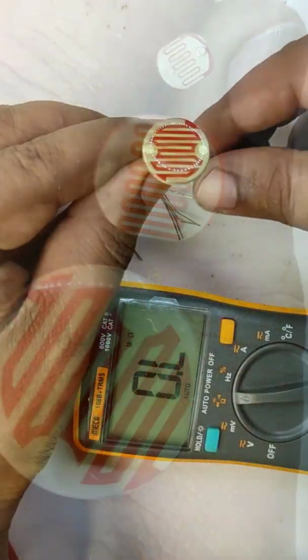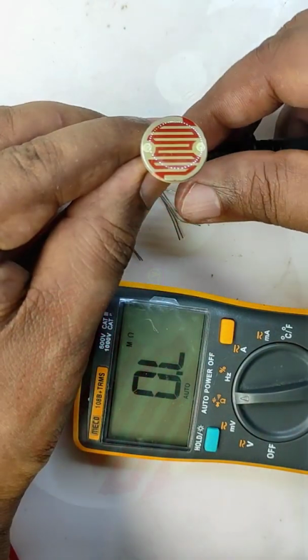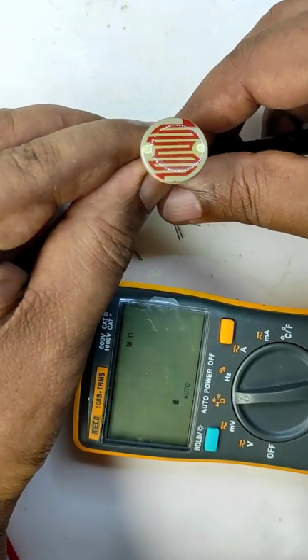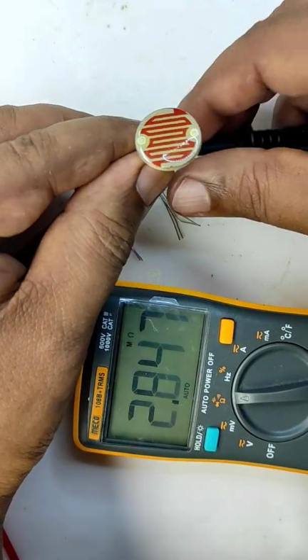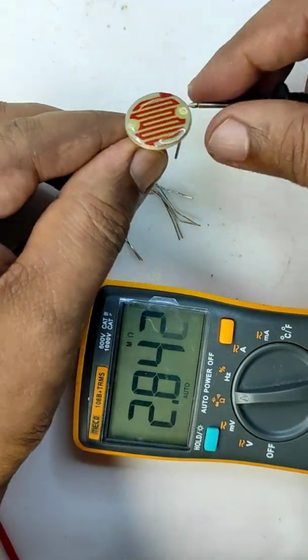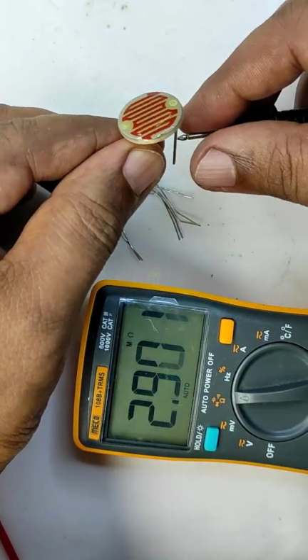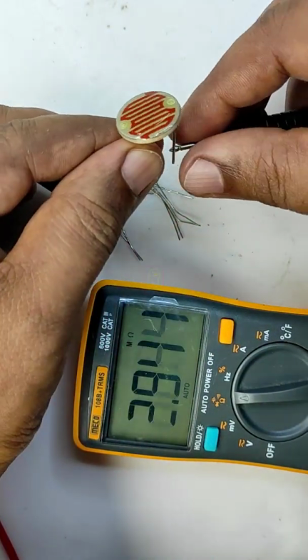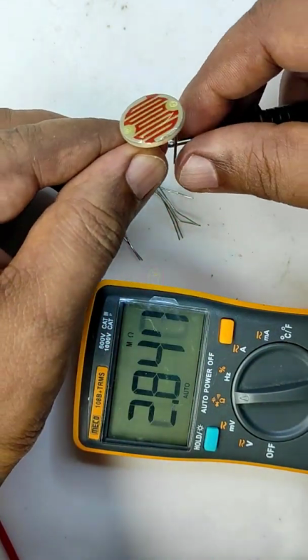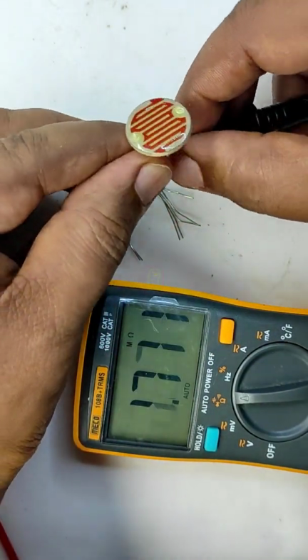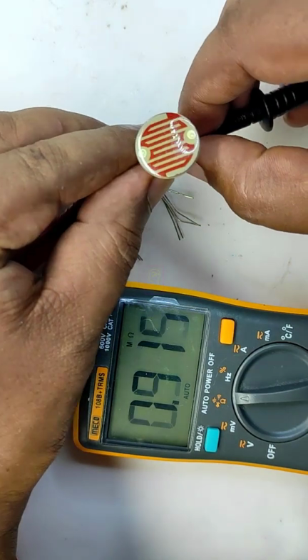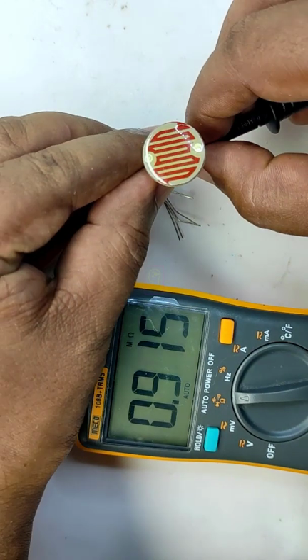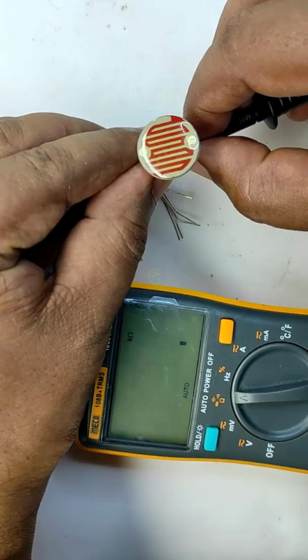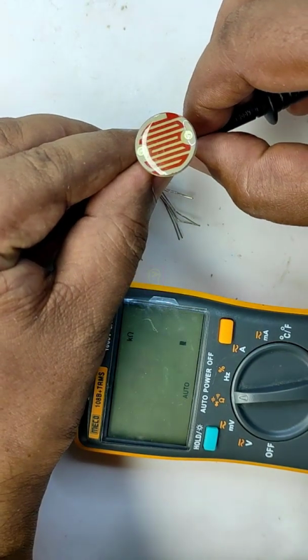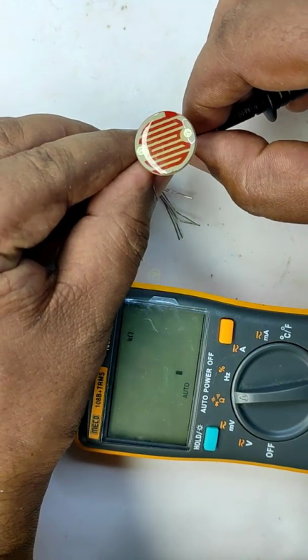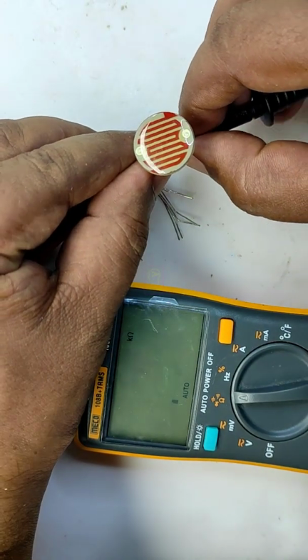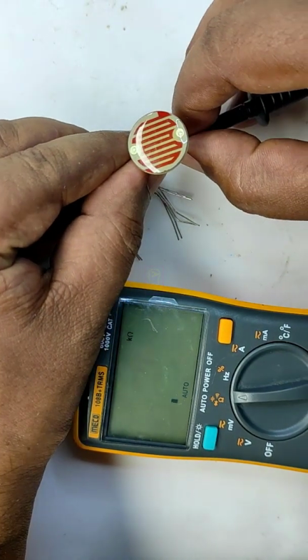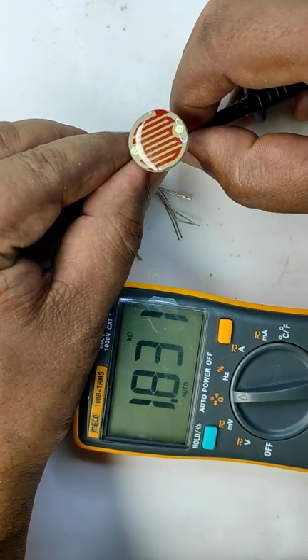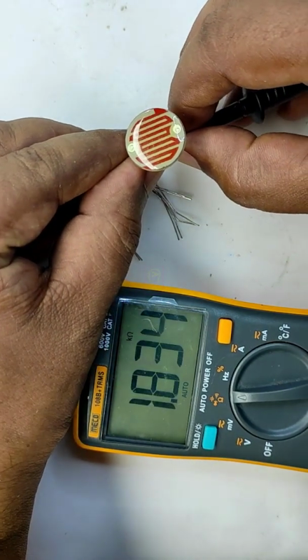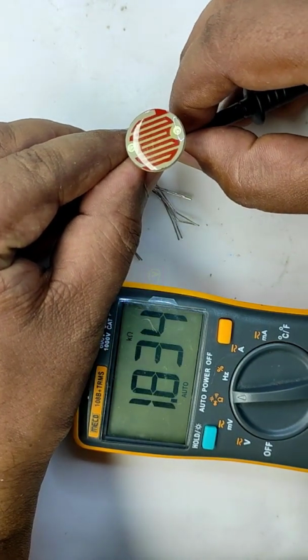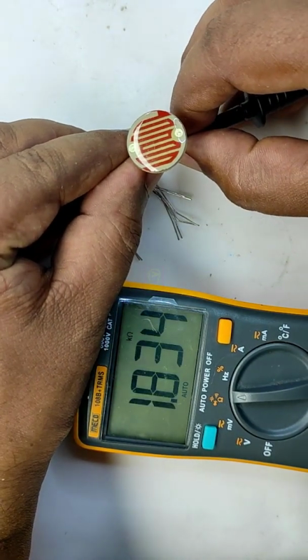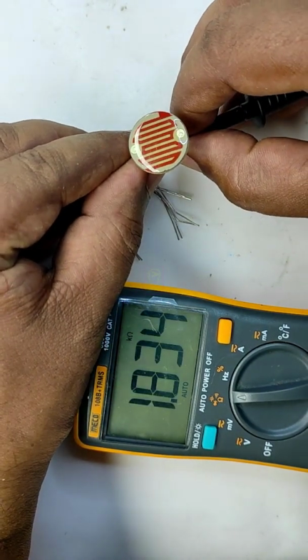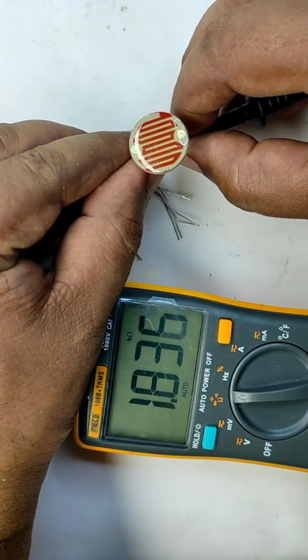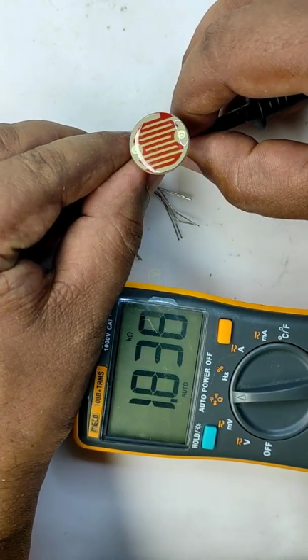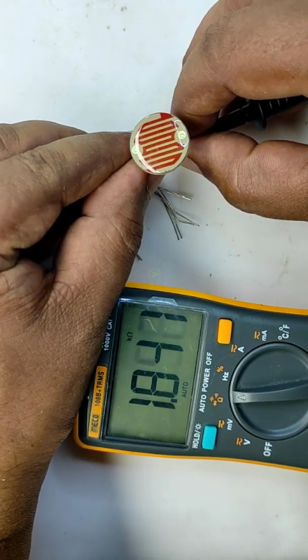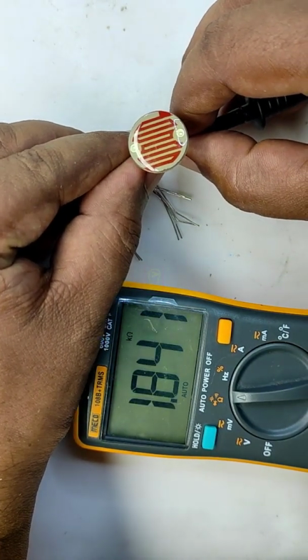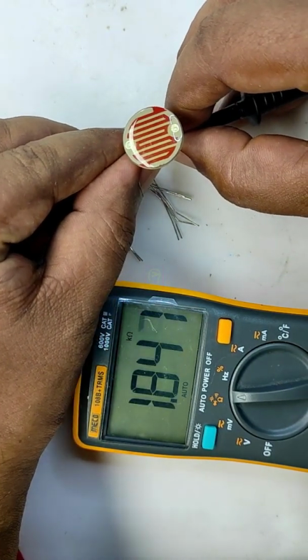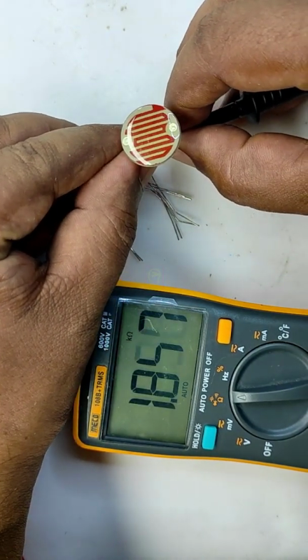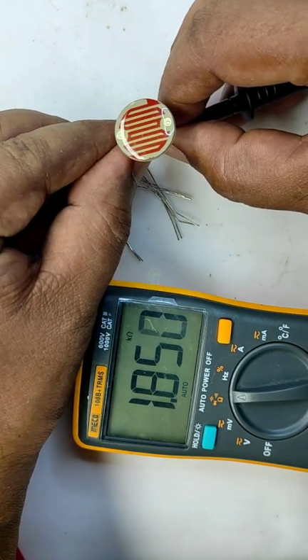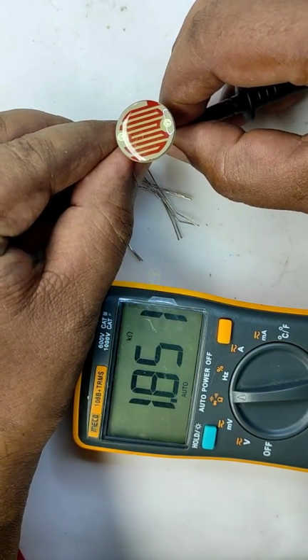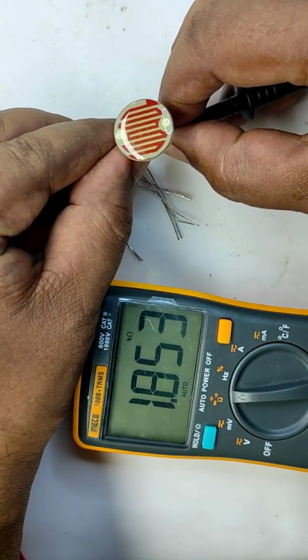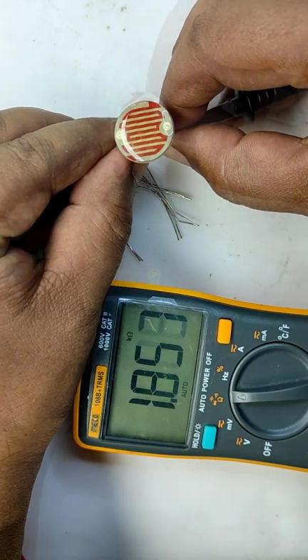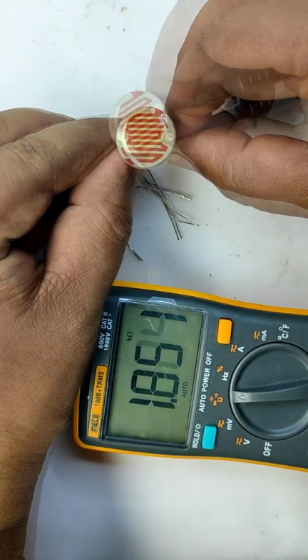Now we will check the resistance of each LDR in my studio light. The large one is having 1.8 kilo ohm.